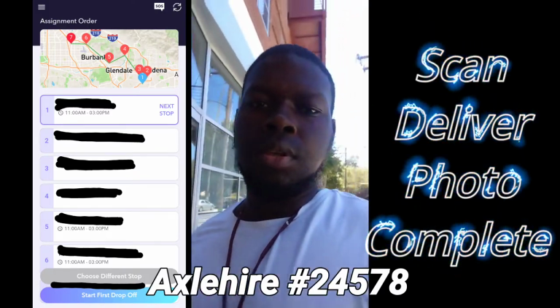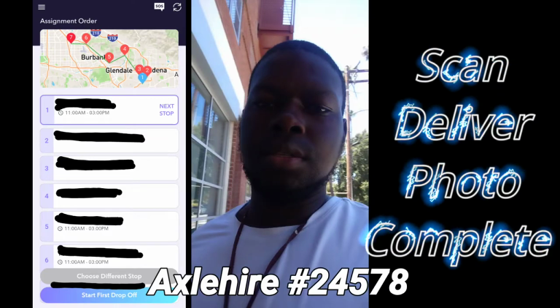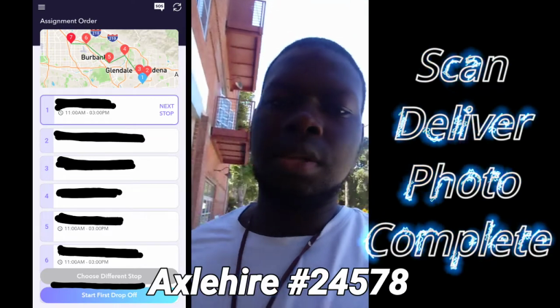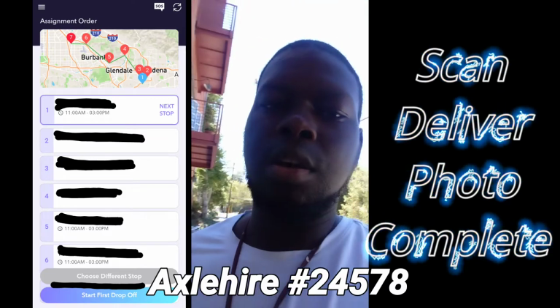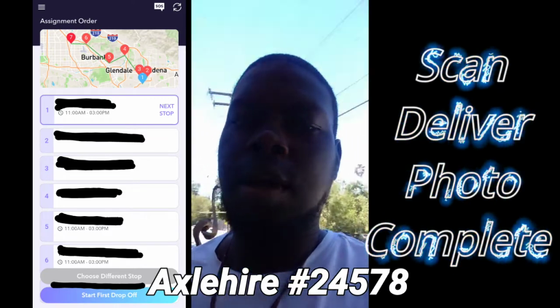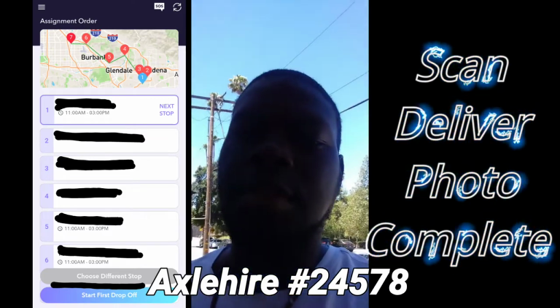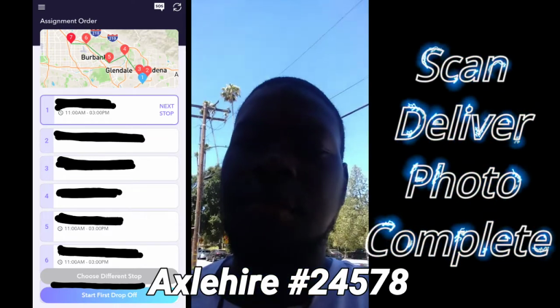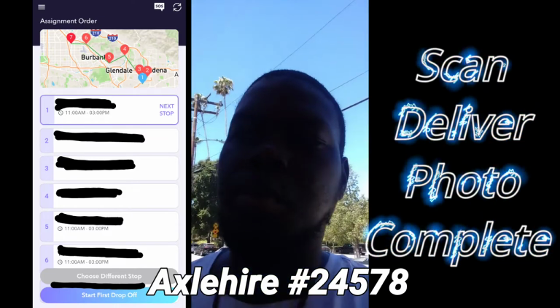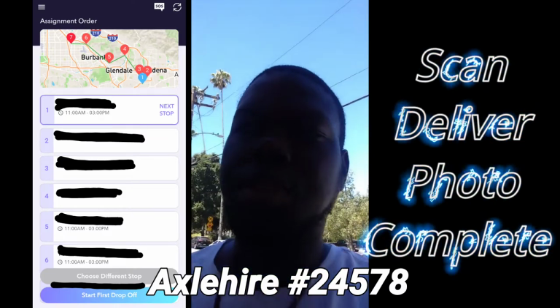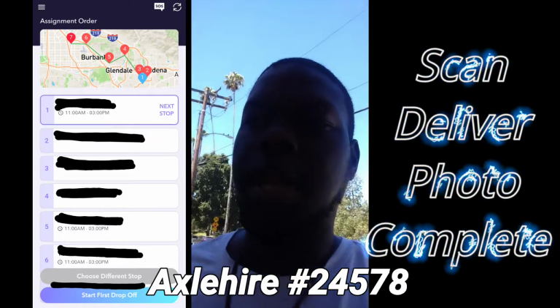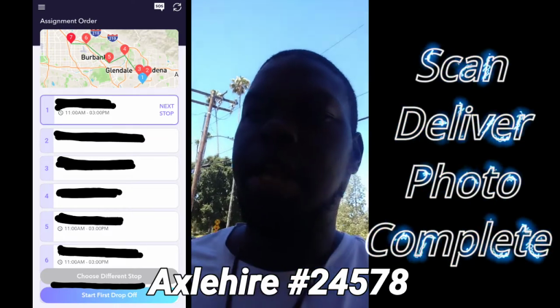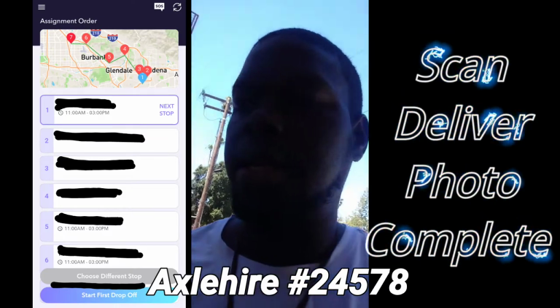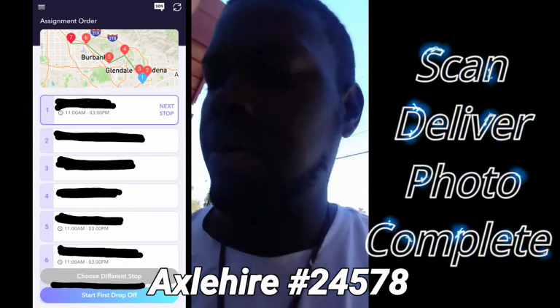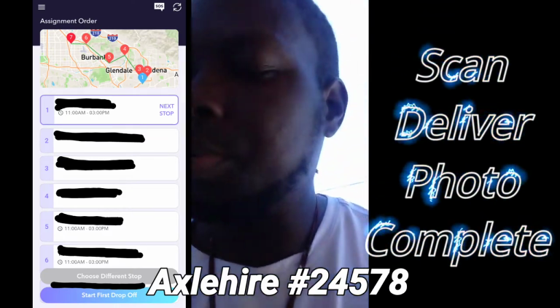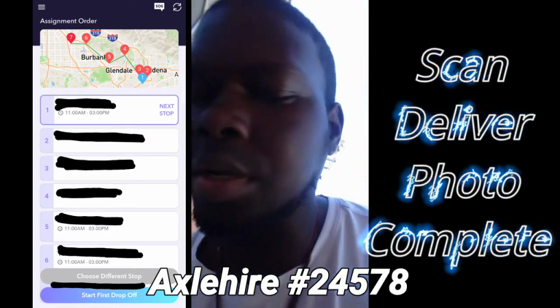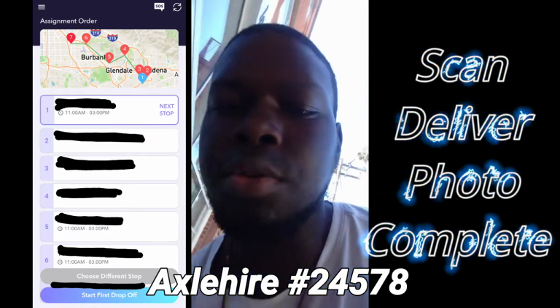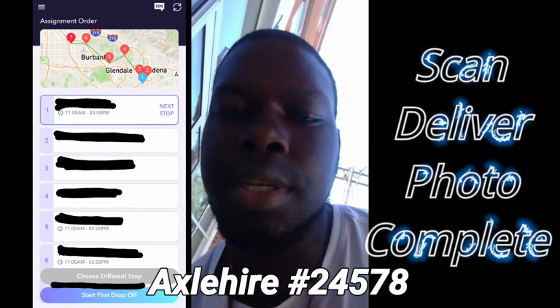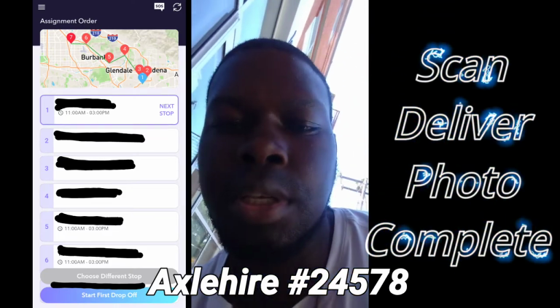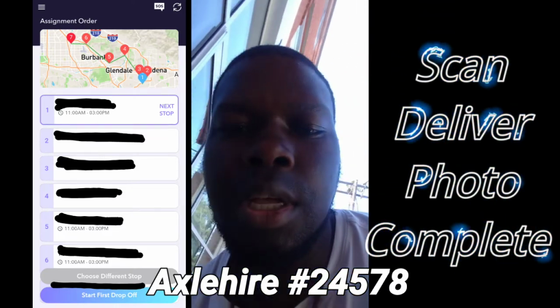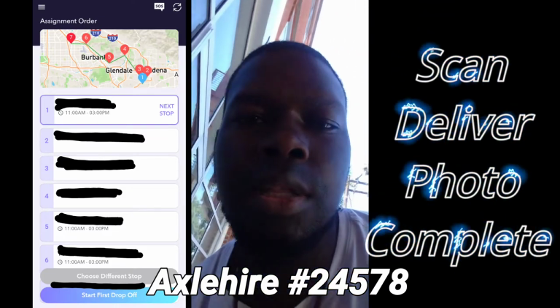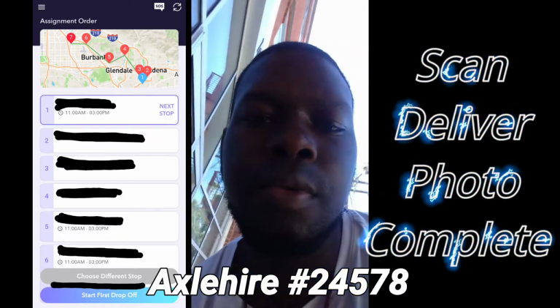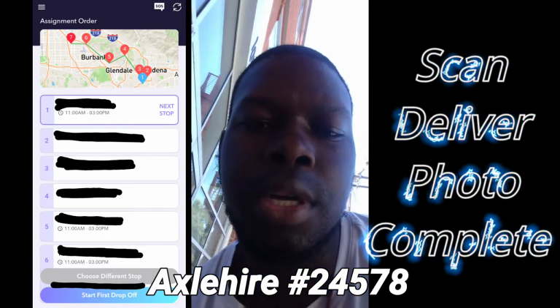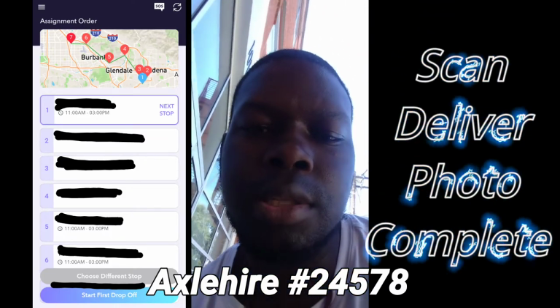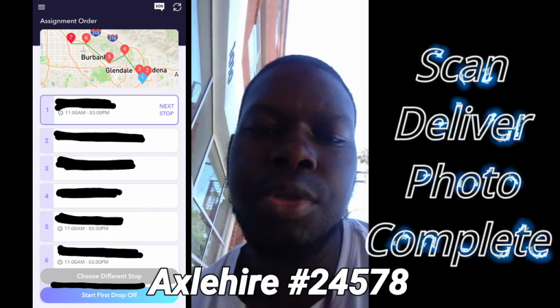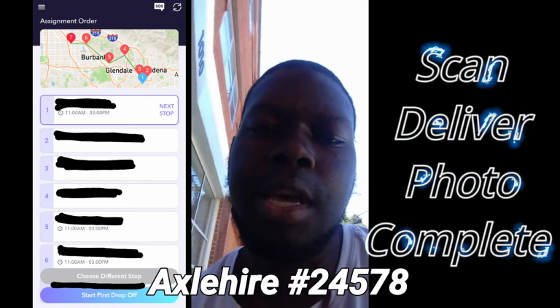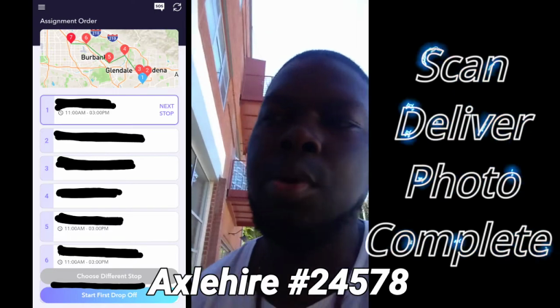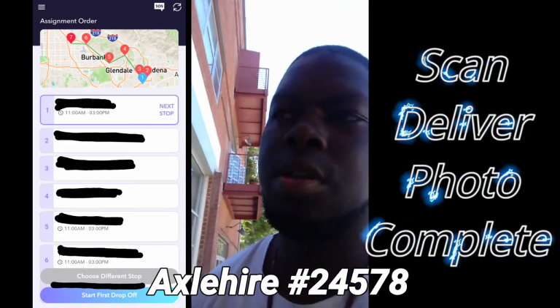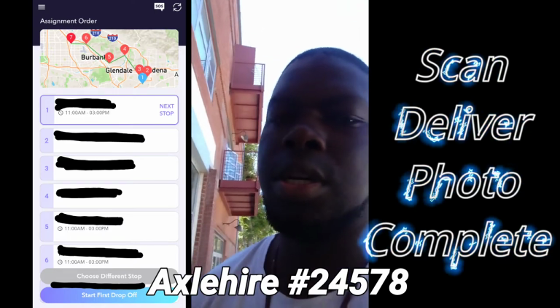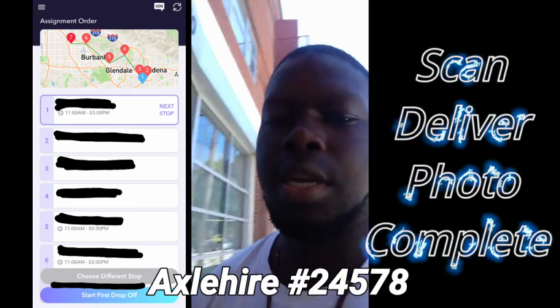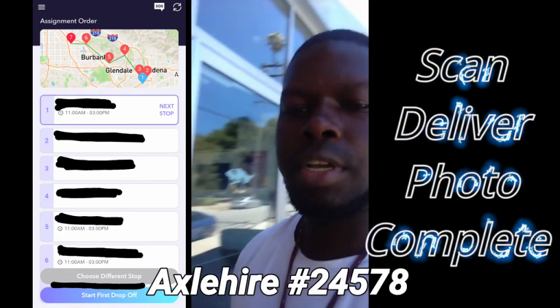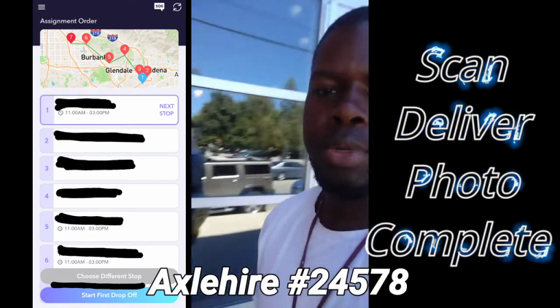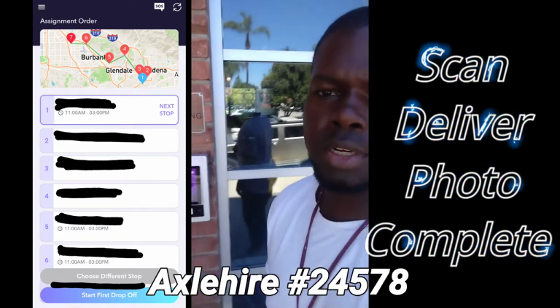I arrived at the front porch and what we're going to do is look for the customer's name on the intercom here.